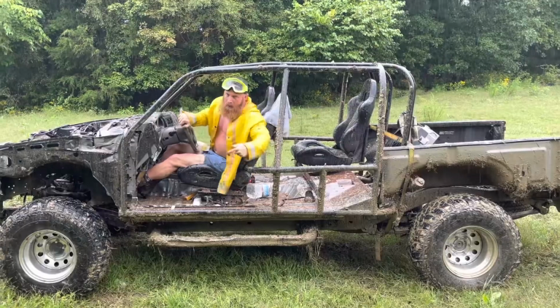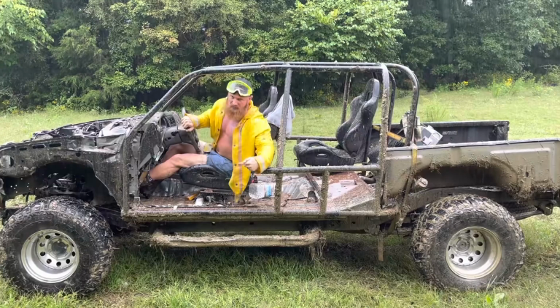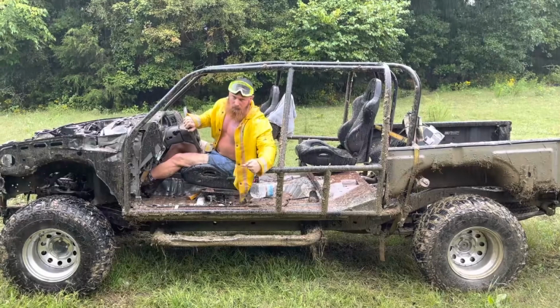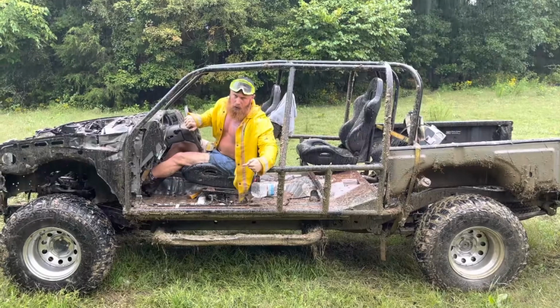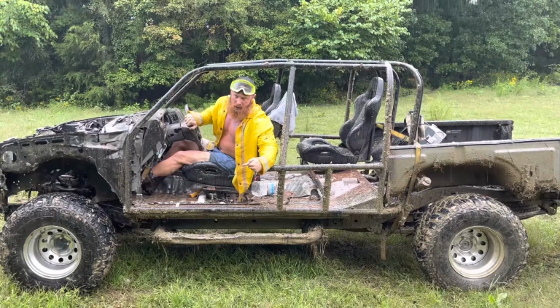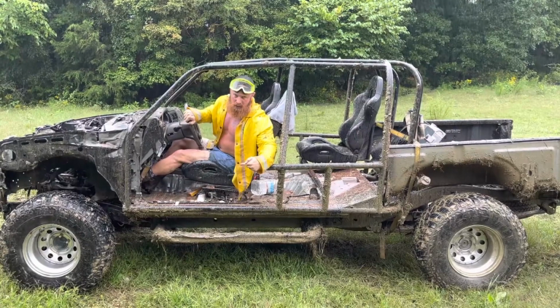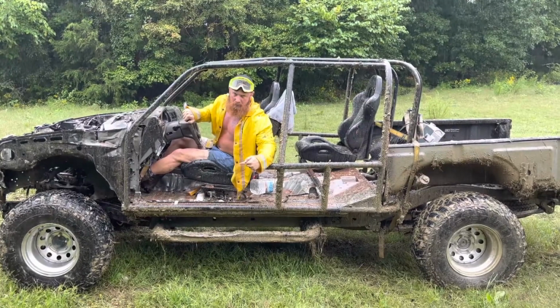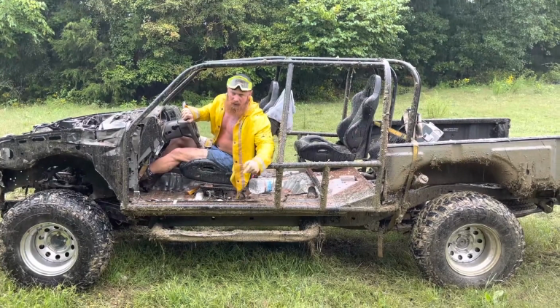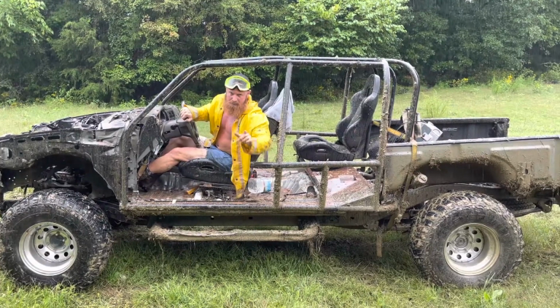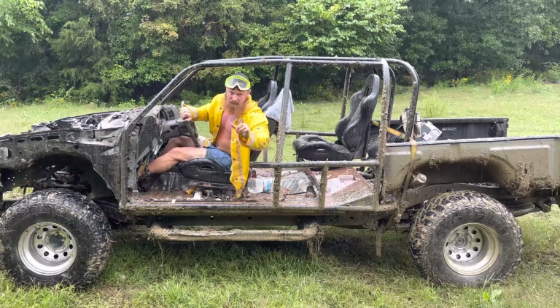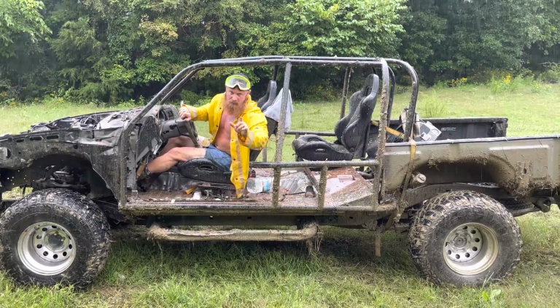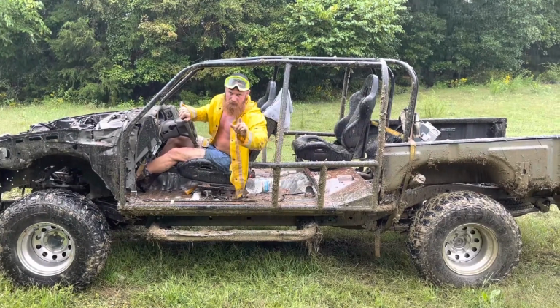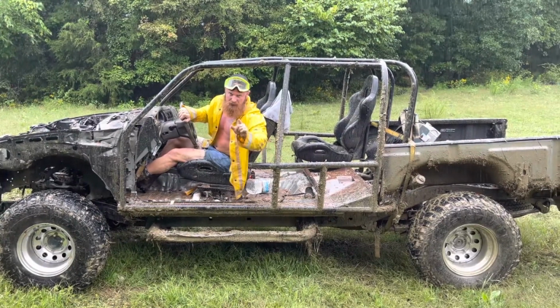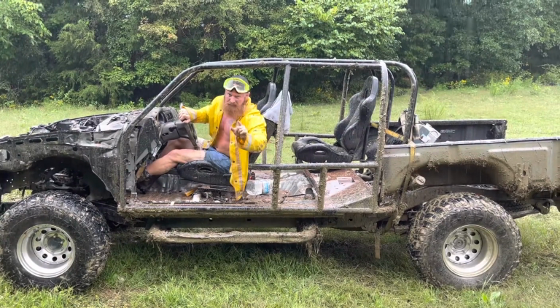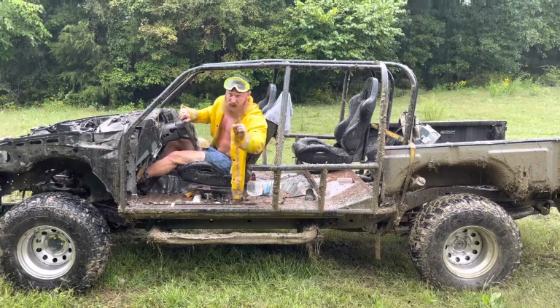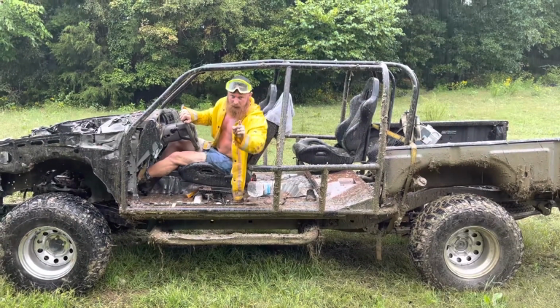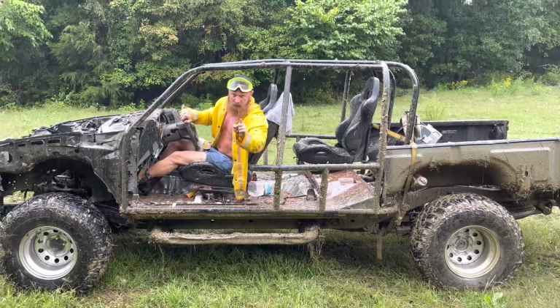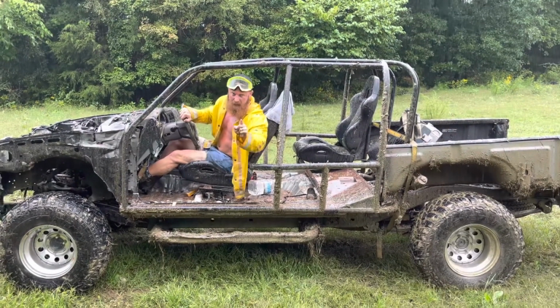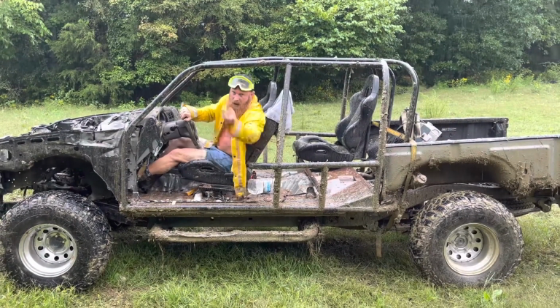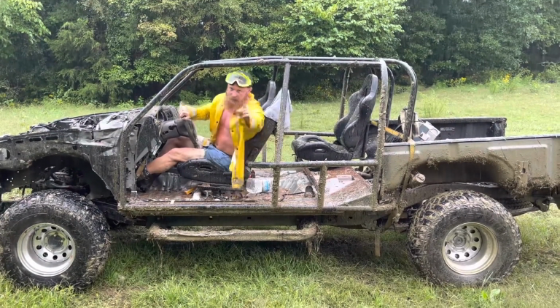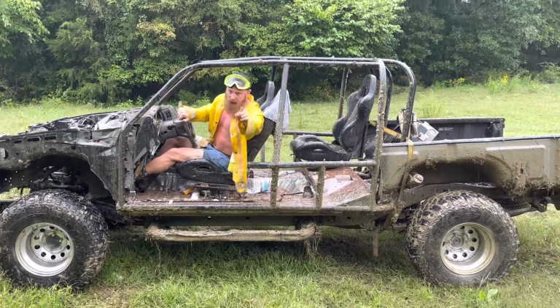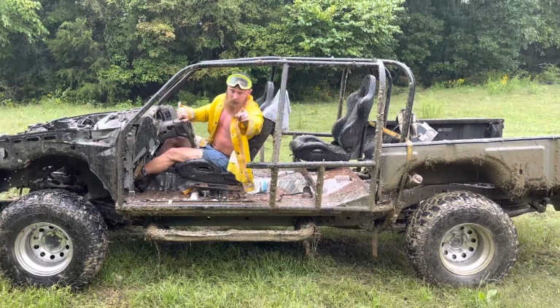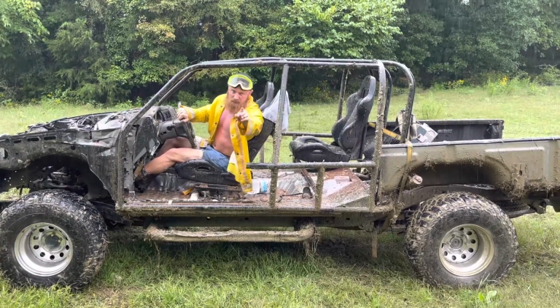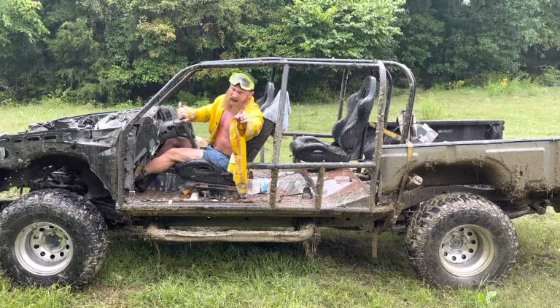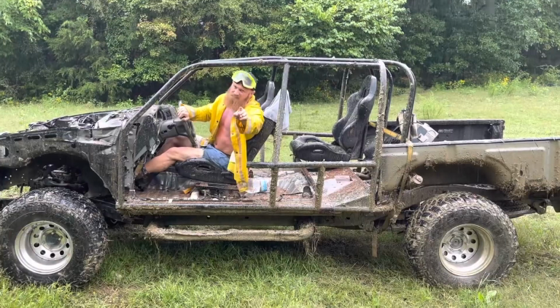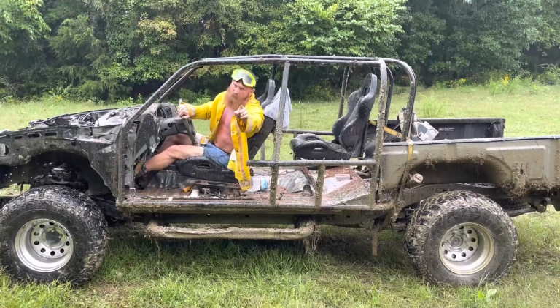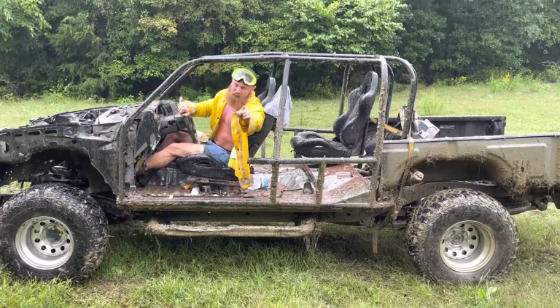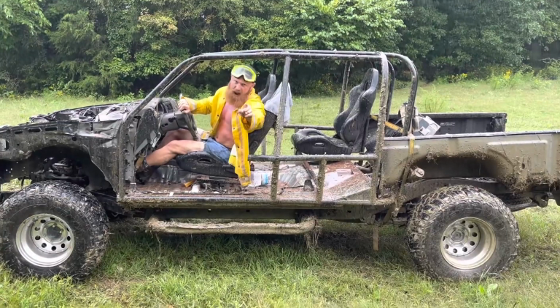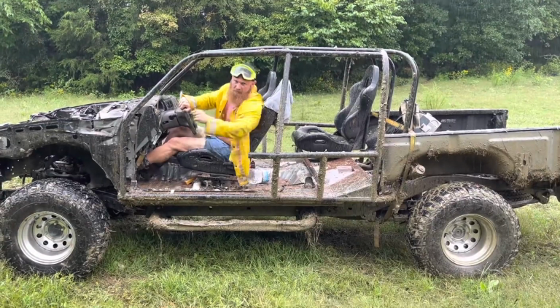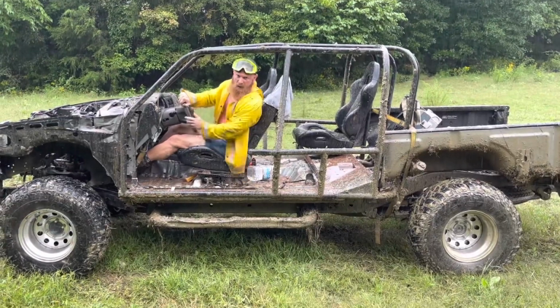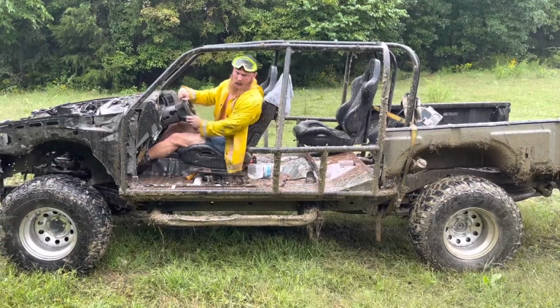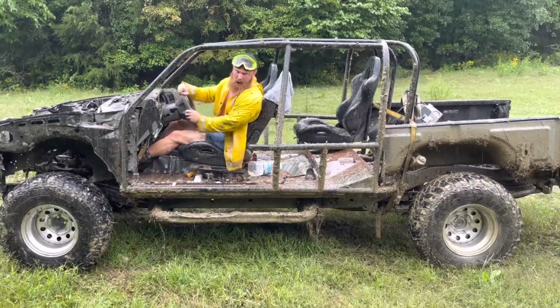This old Toyota Tacoma here can make it through more stuff in two-wheel drive than y'all's trucks can in four-wheel drive. Truck game!